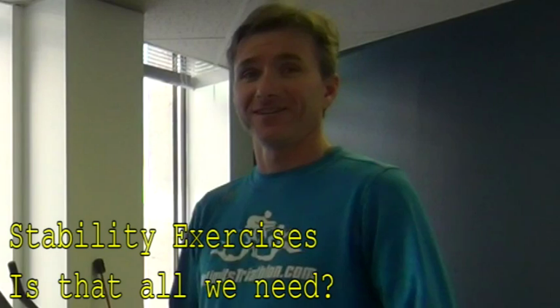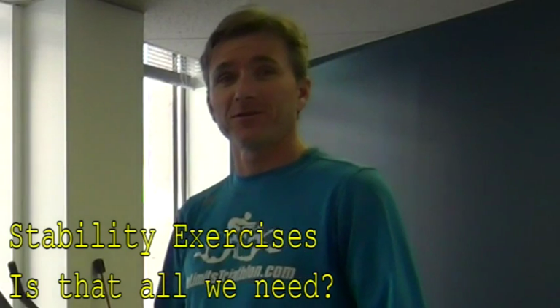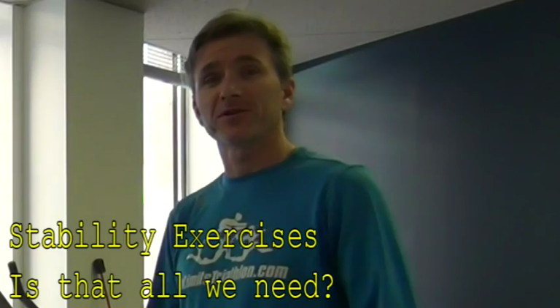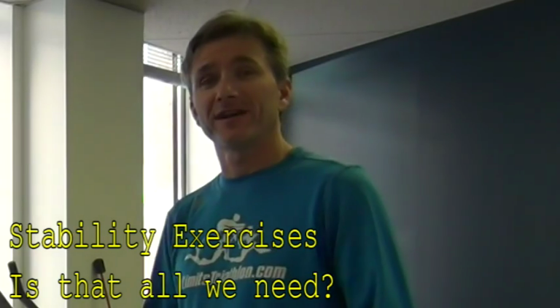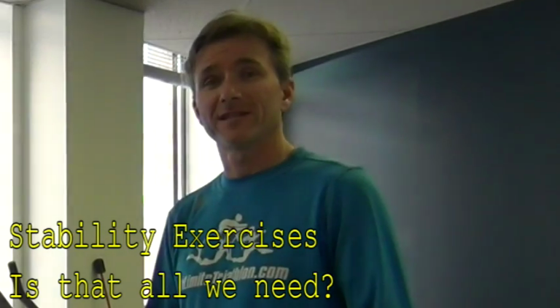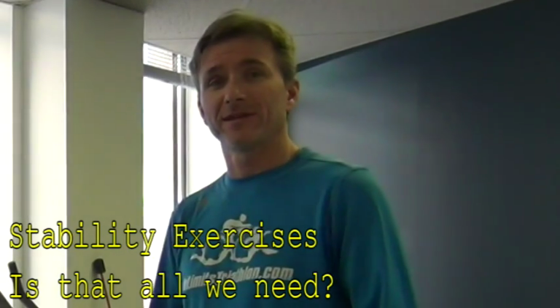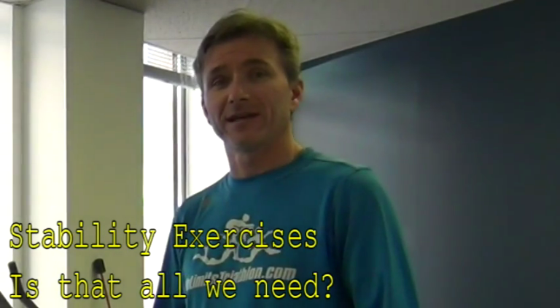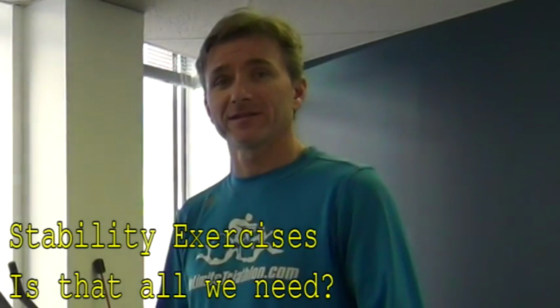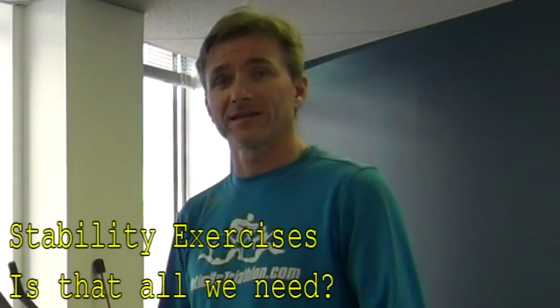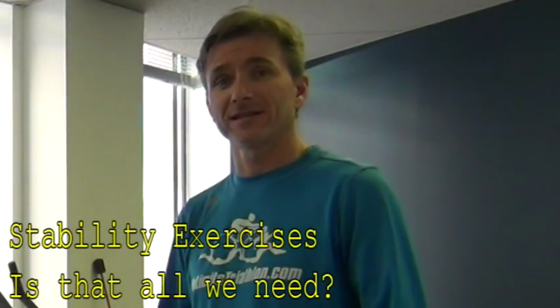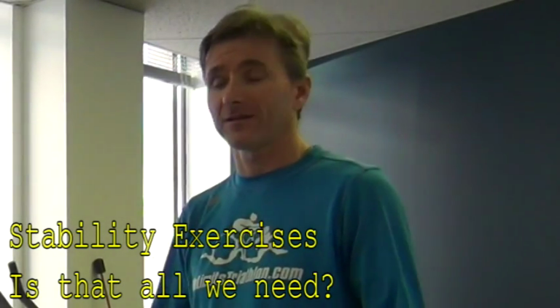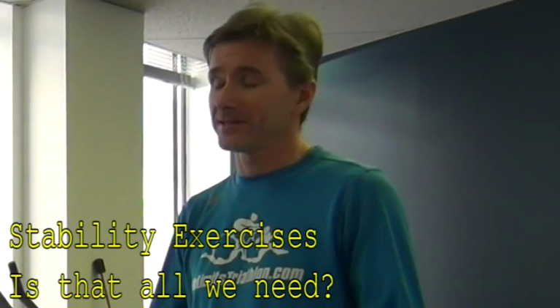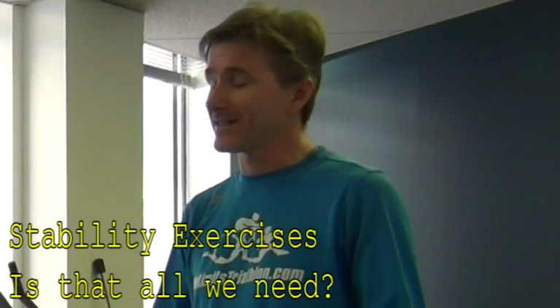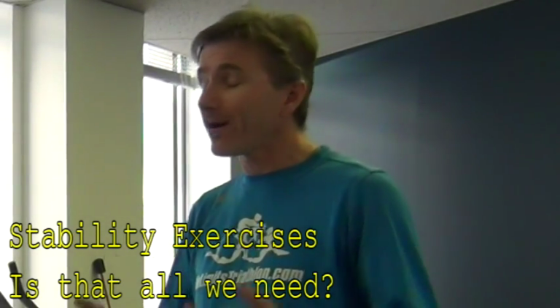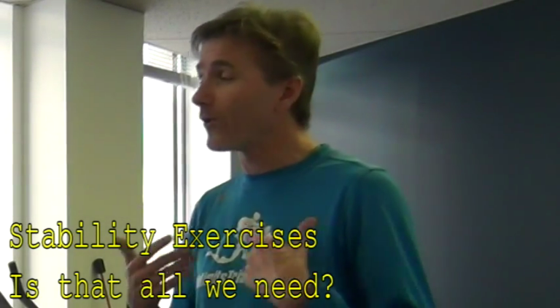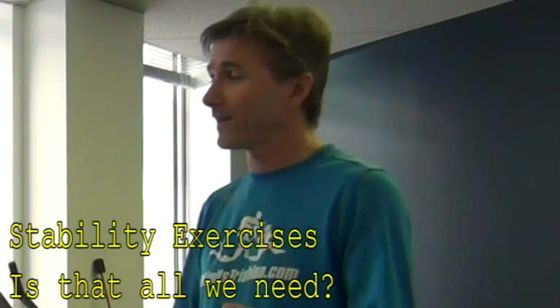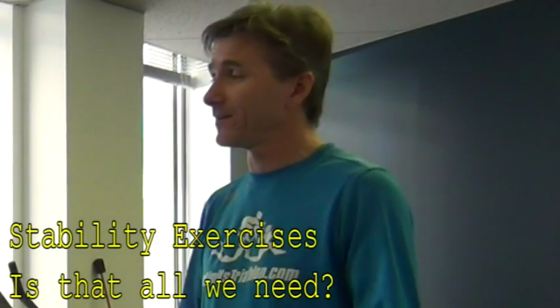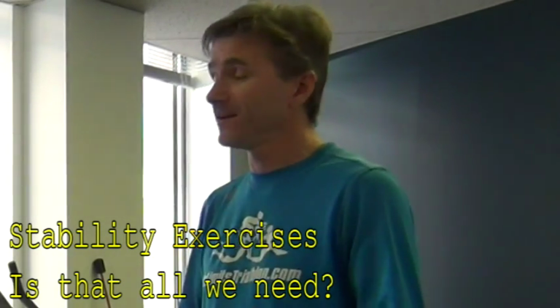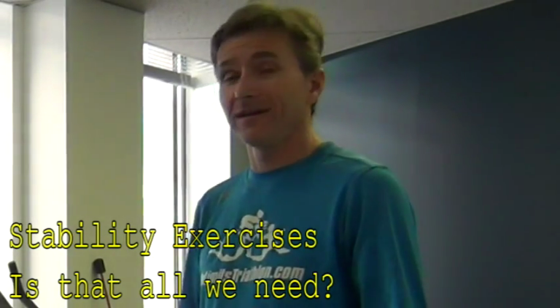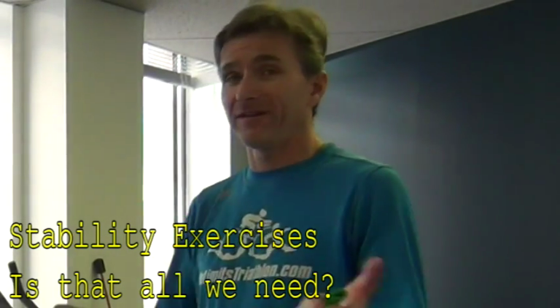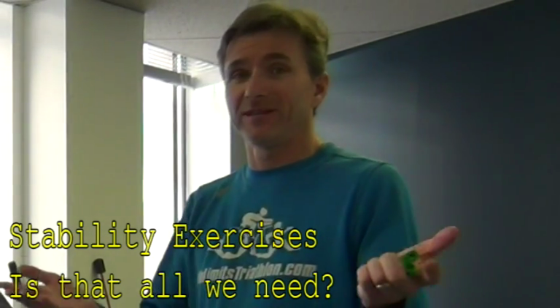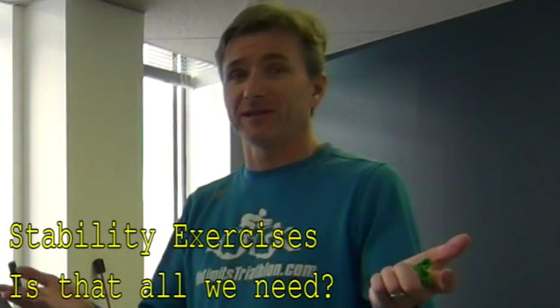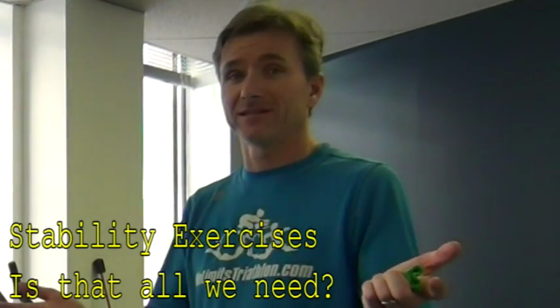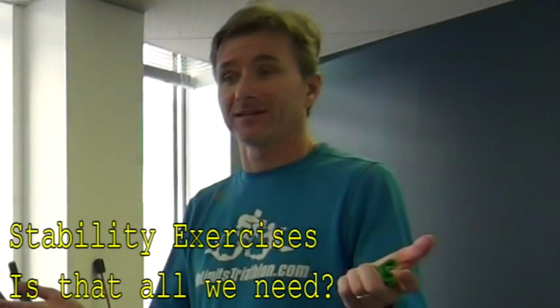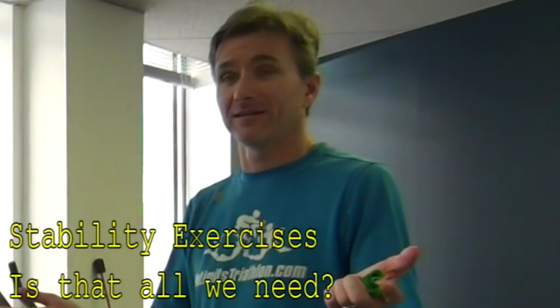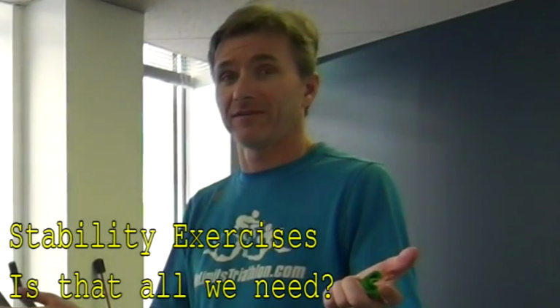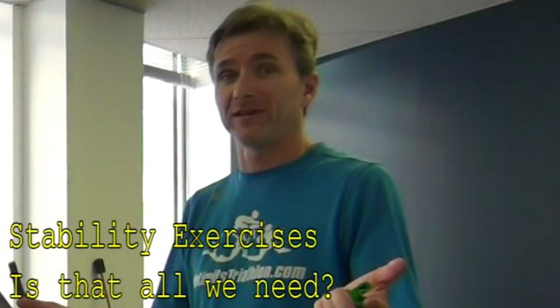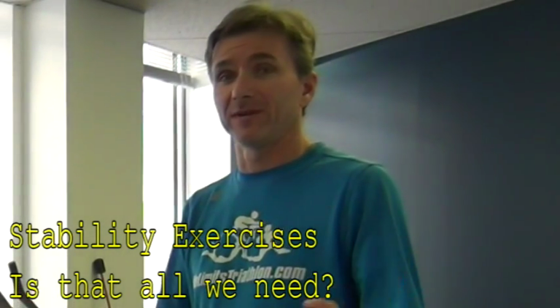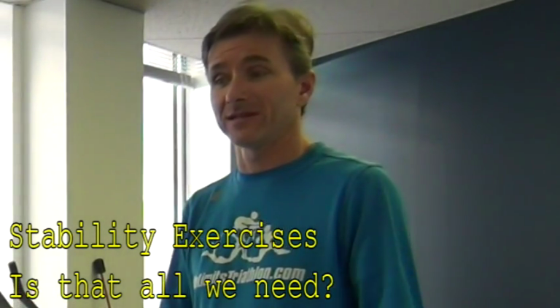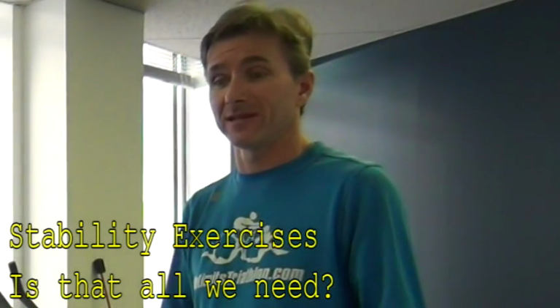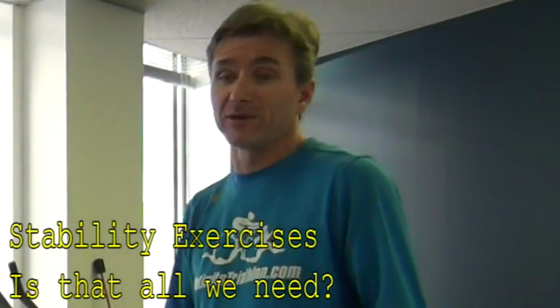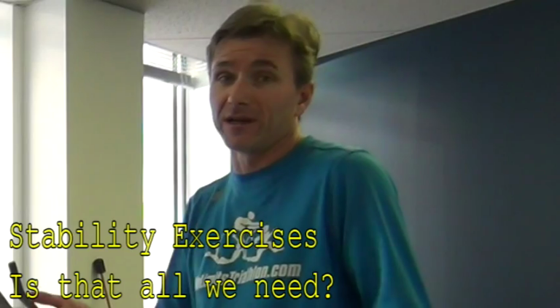Those are great stability exercises. Now, Louise, is that all we have to do? 15 minutes, and then we're done?